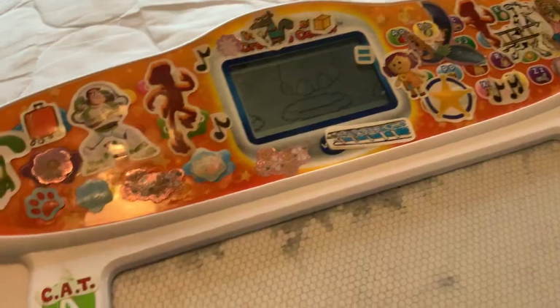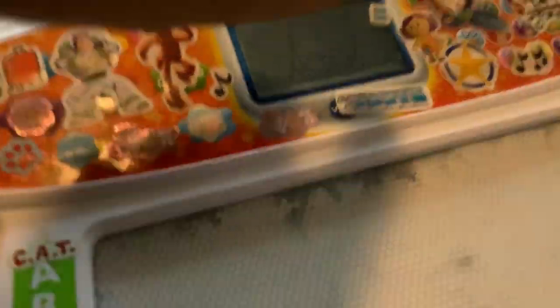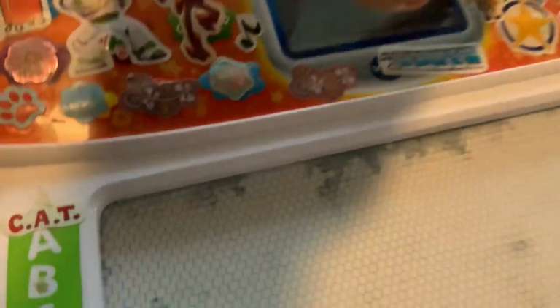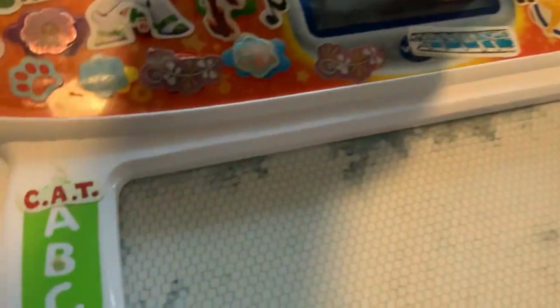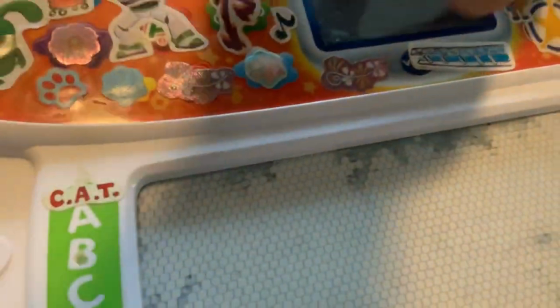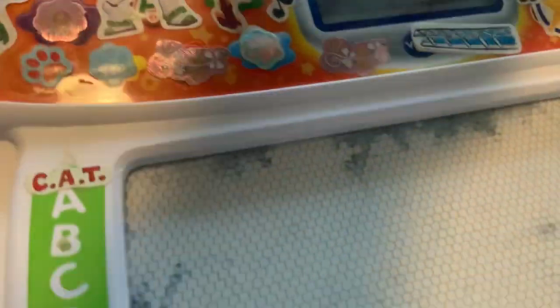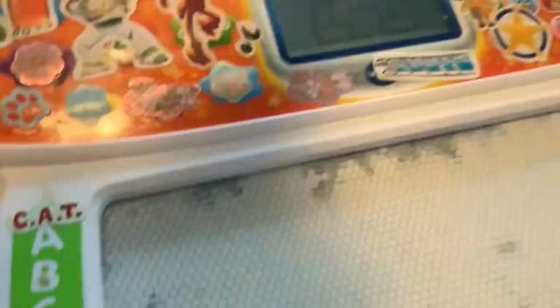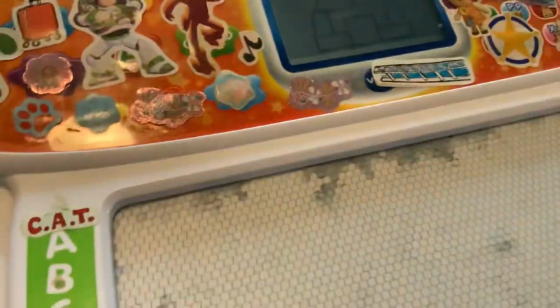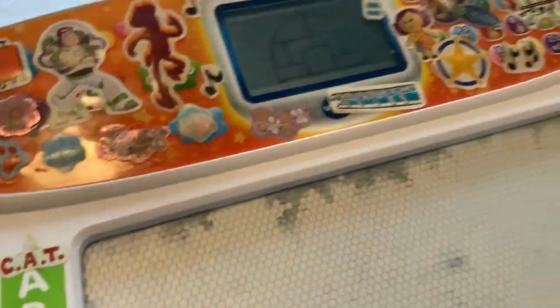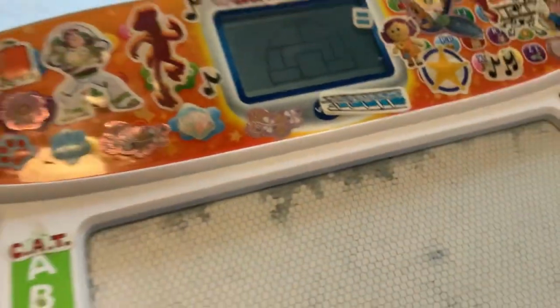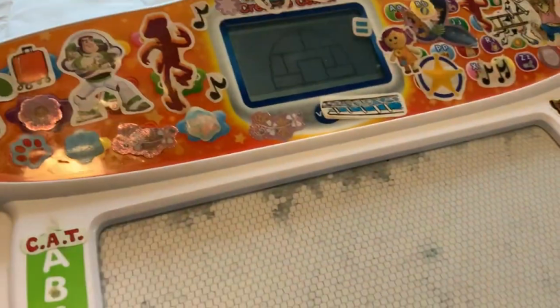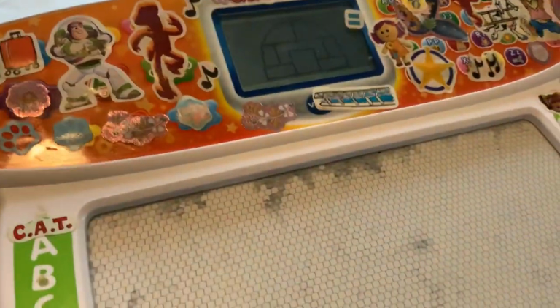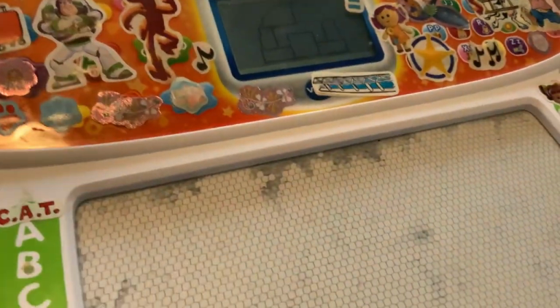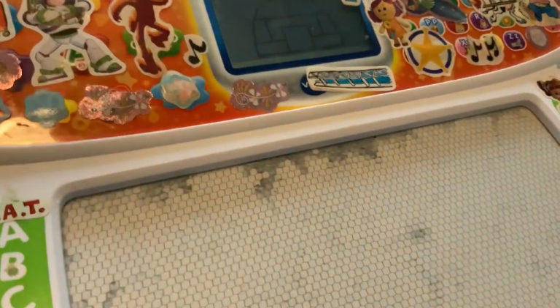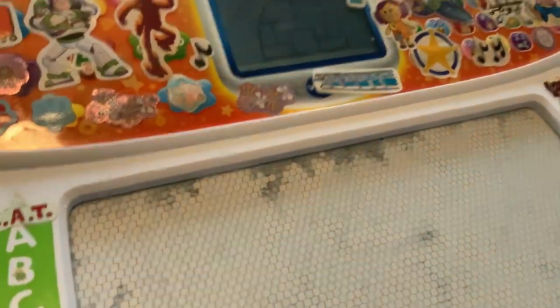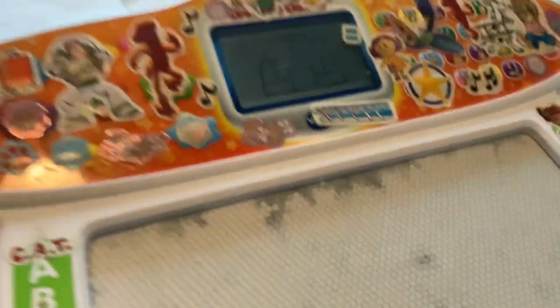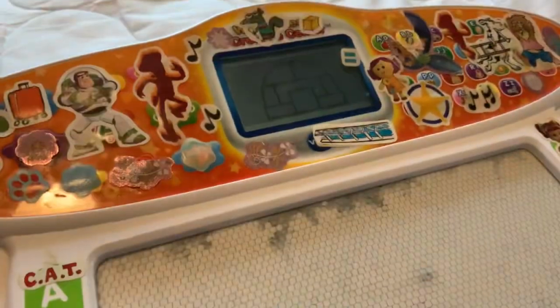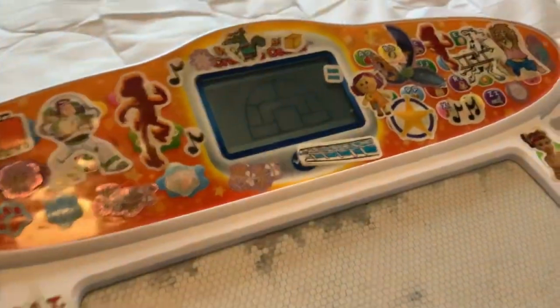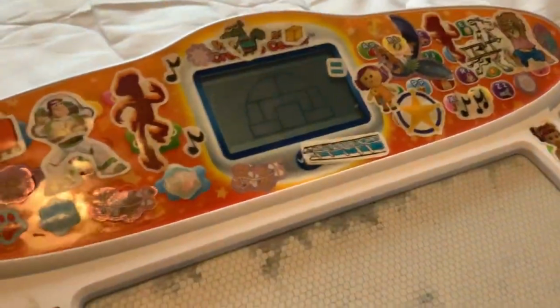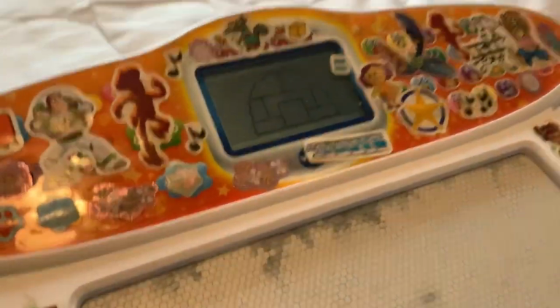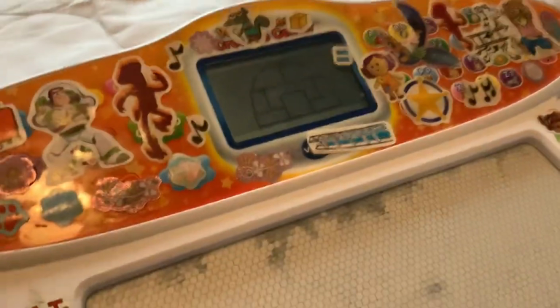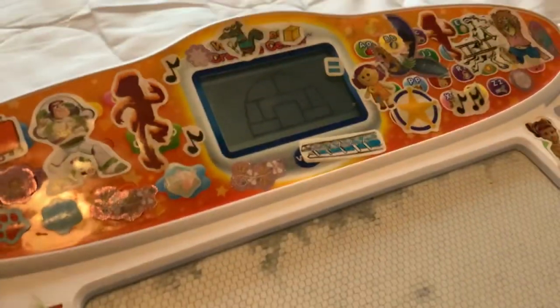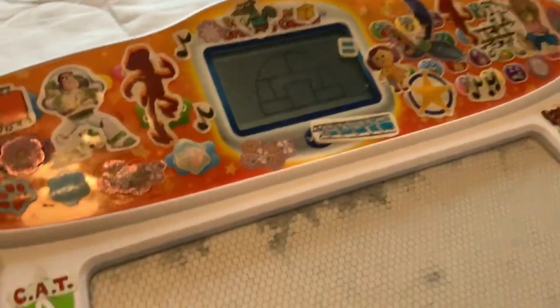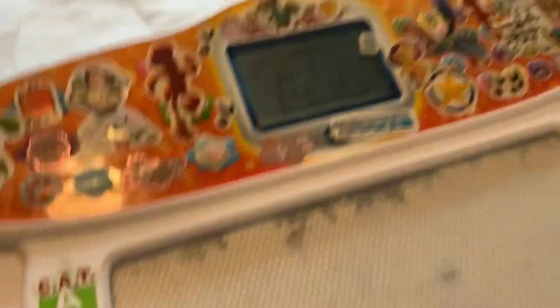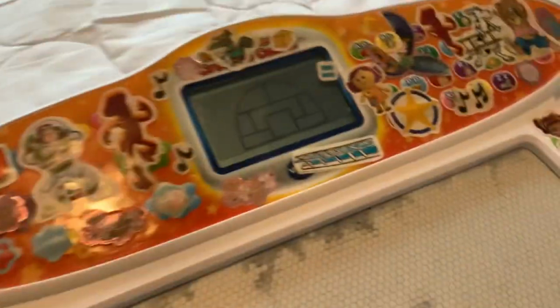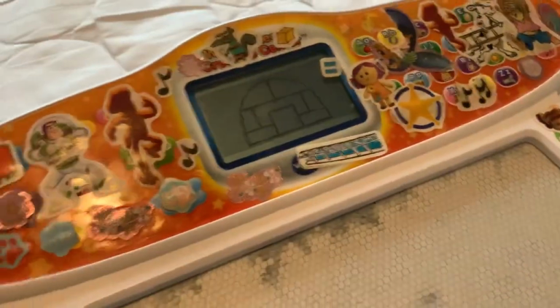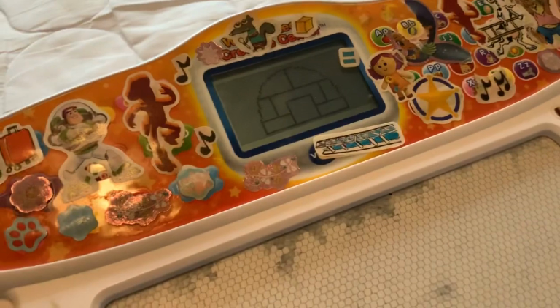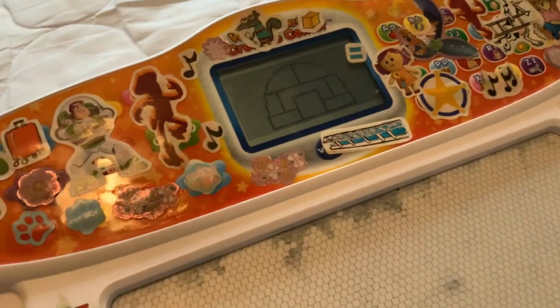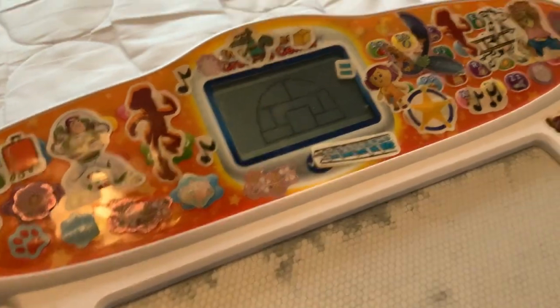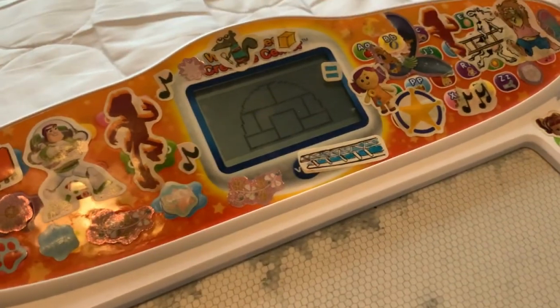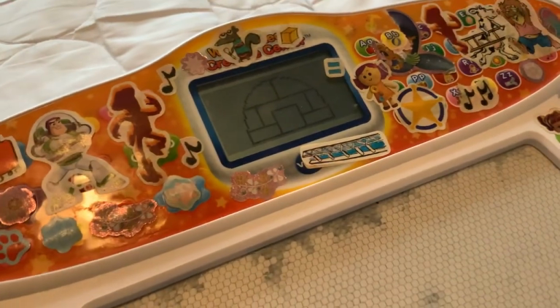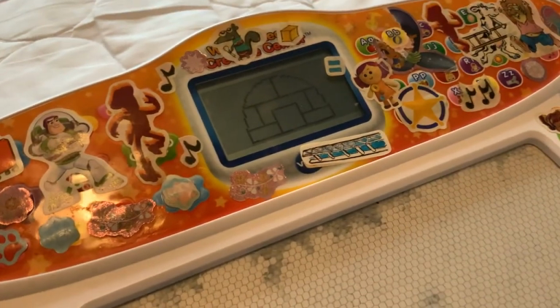I'm an igloo! It's literally an image! Draw an igloo!